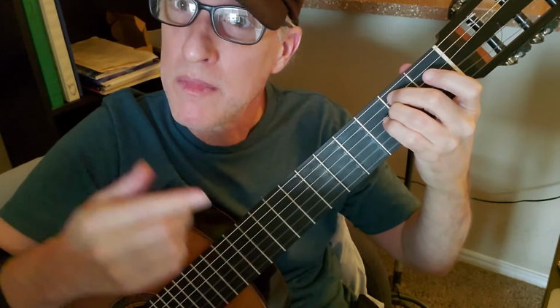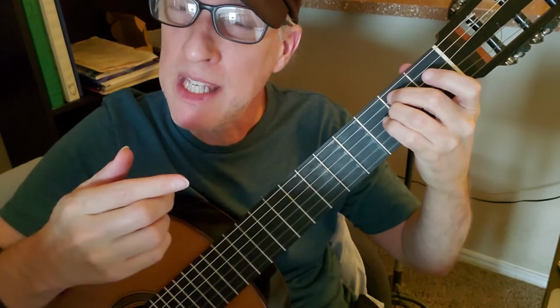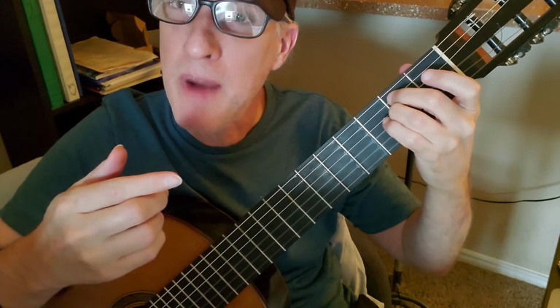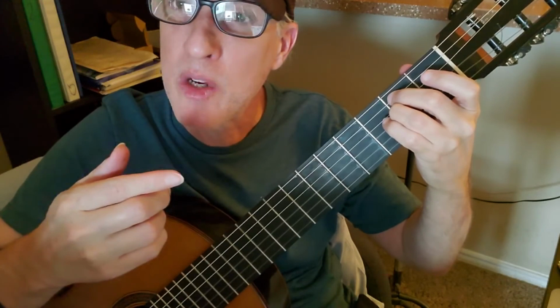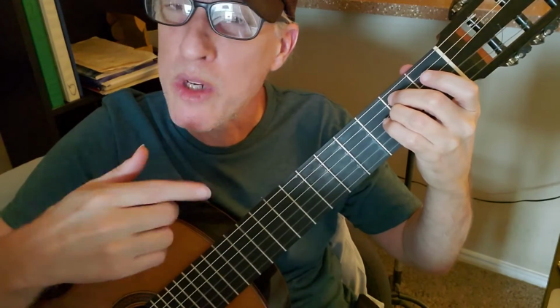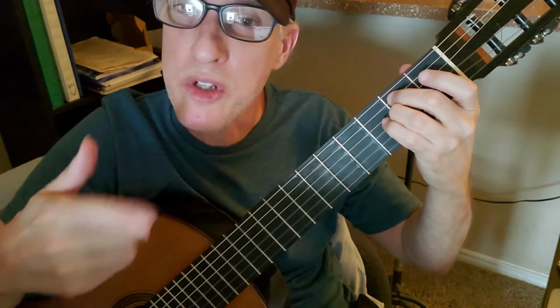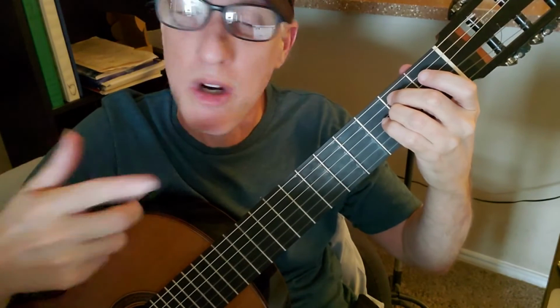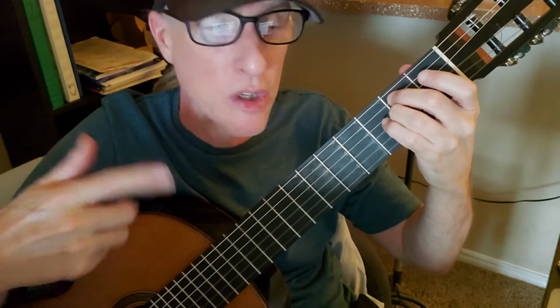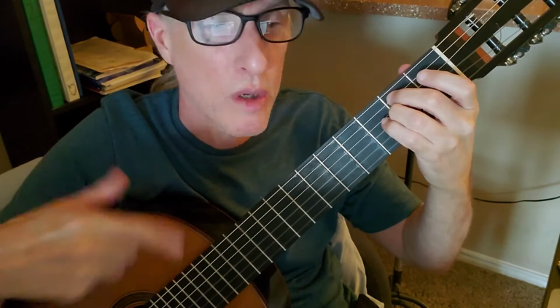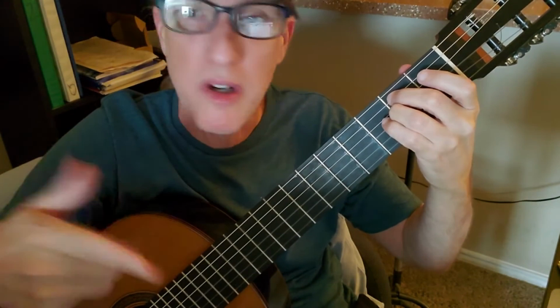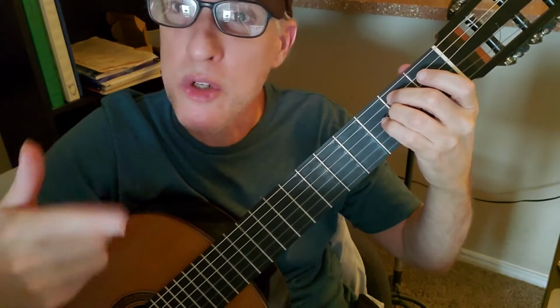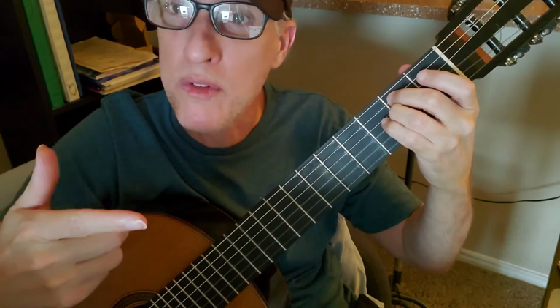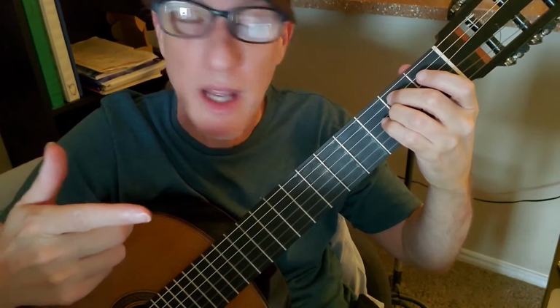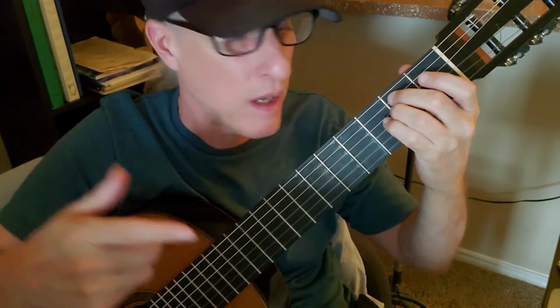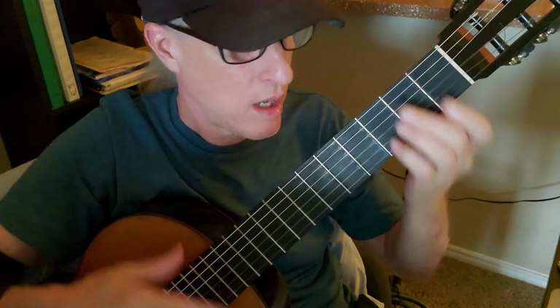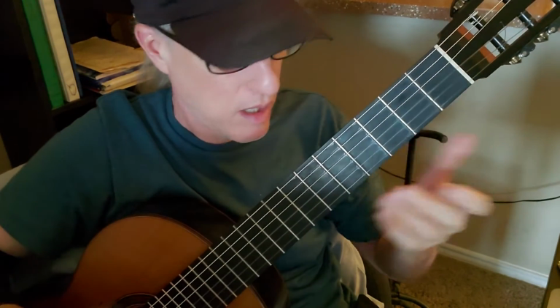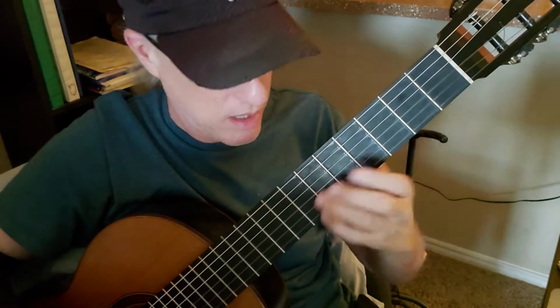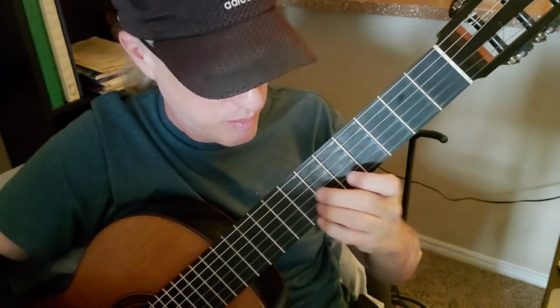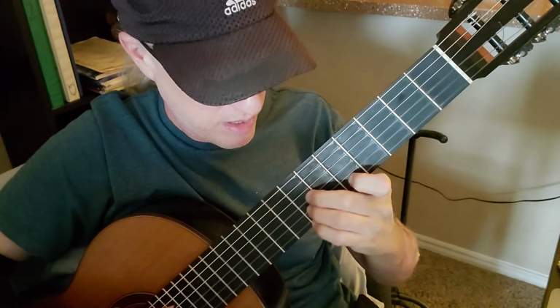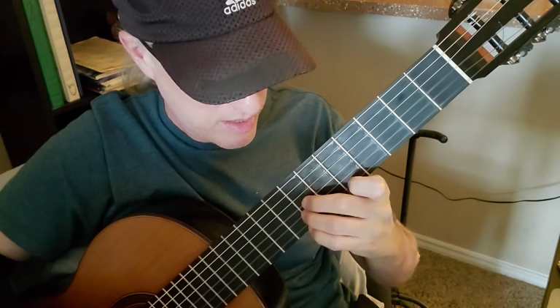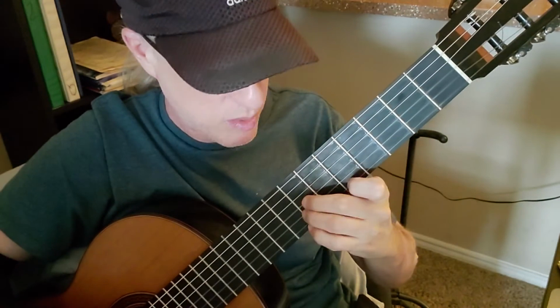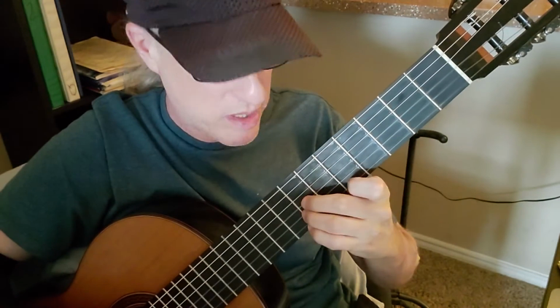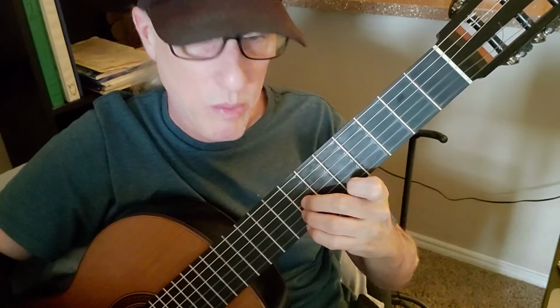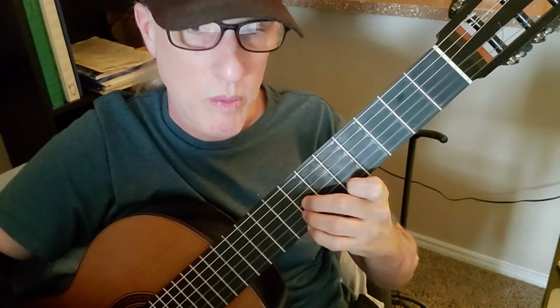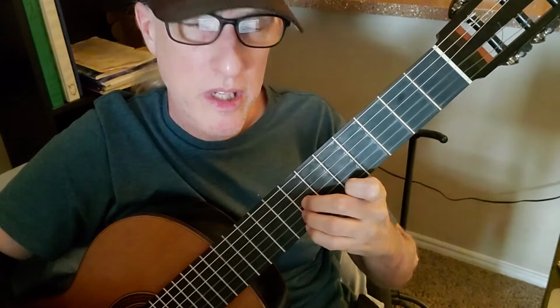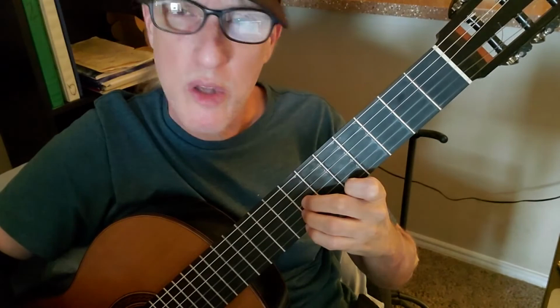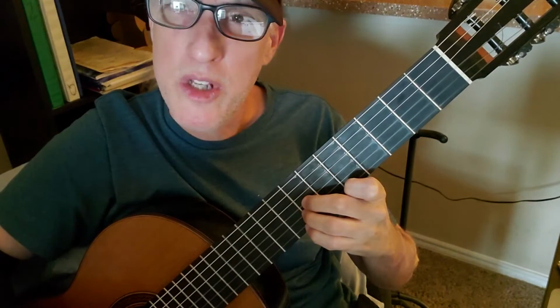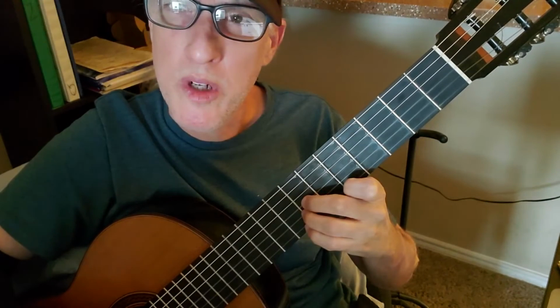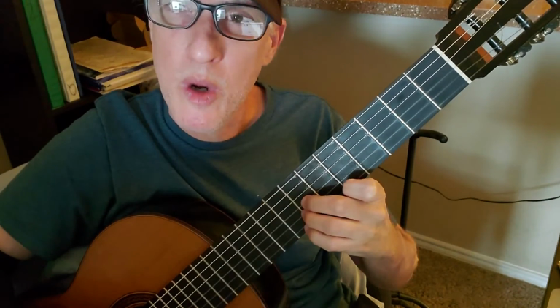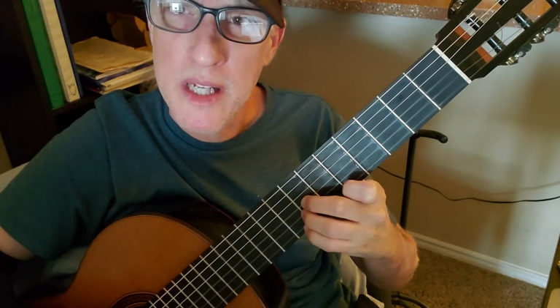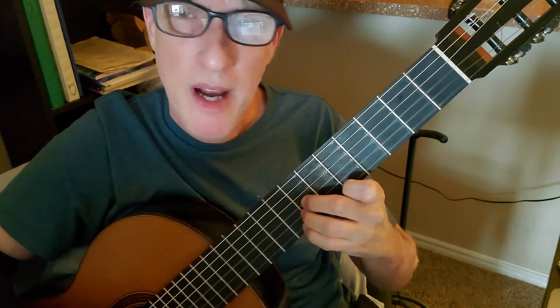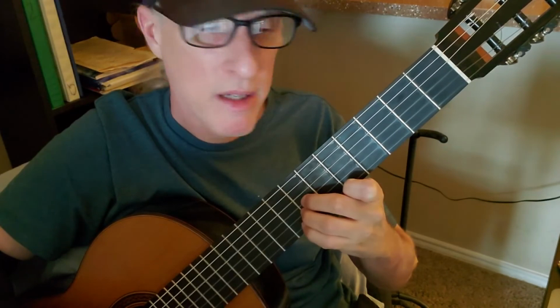That B7 has a very strong pull towards E minor, which would start your chord progression over again. Let's see if the other ones would work going to E minor as well.